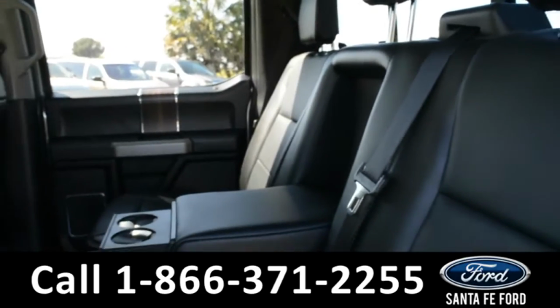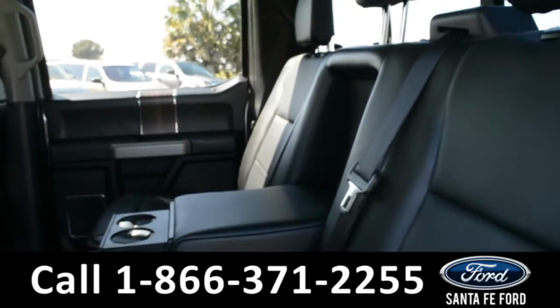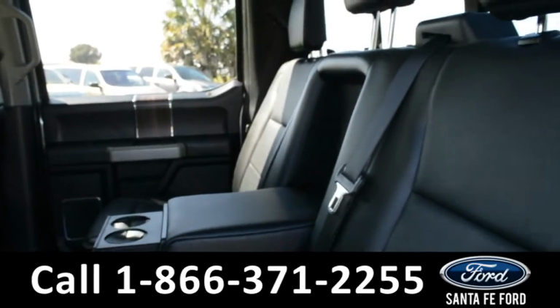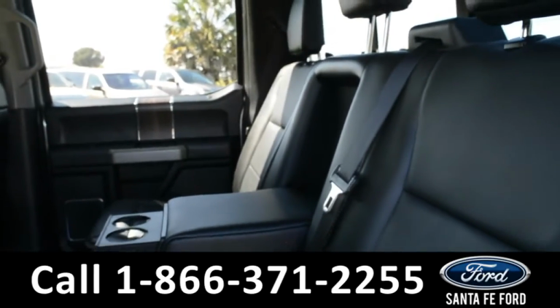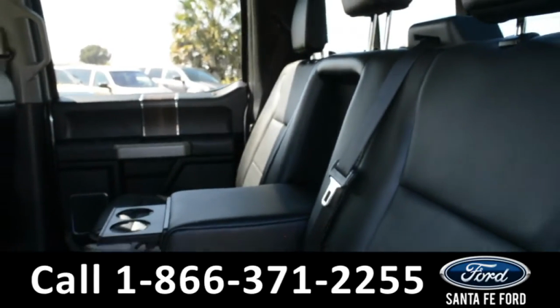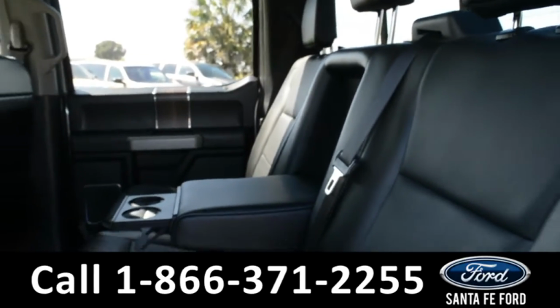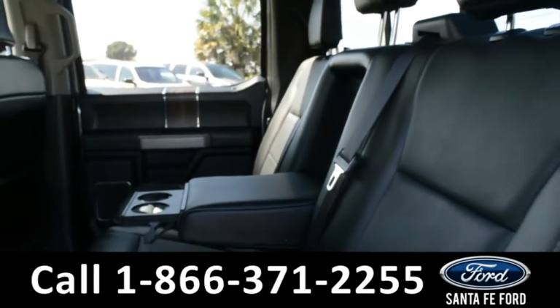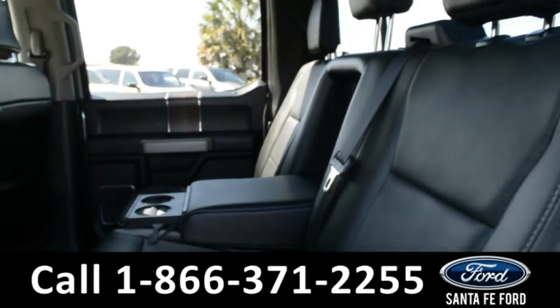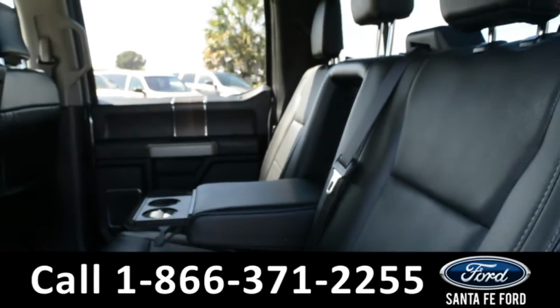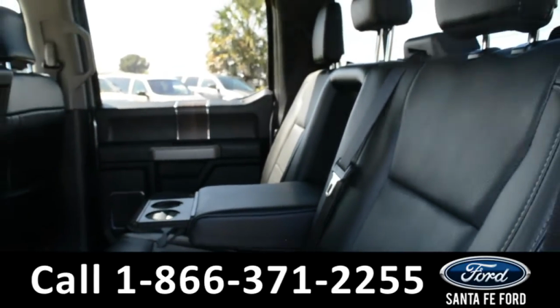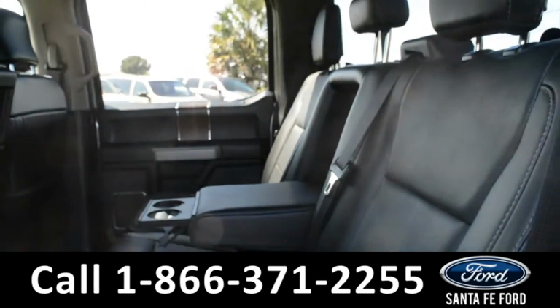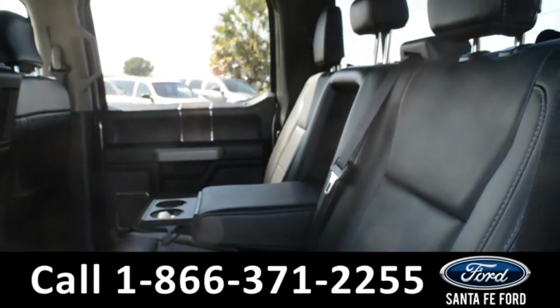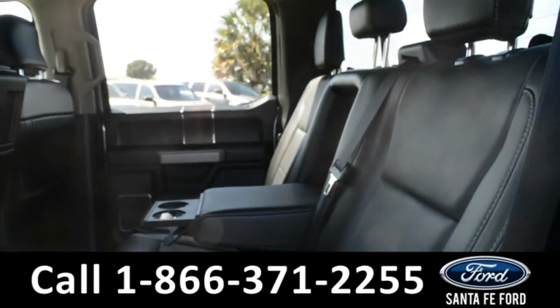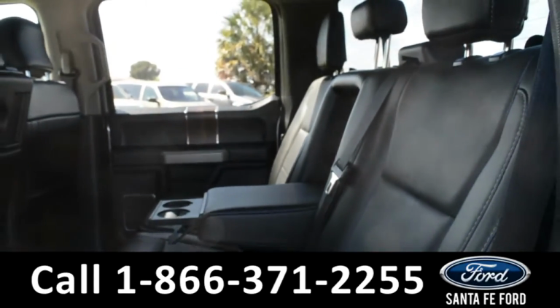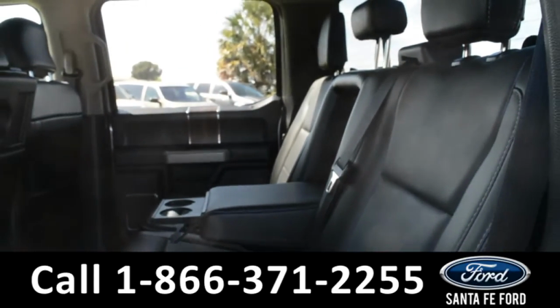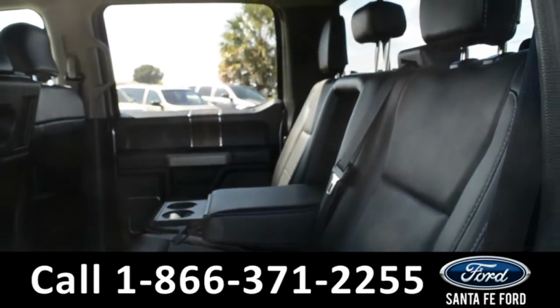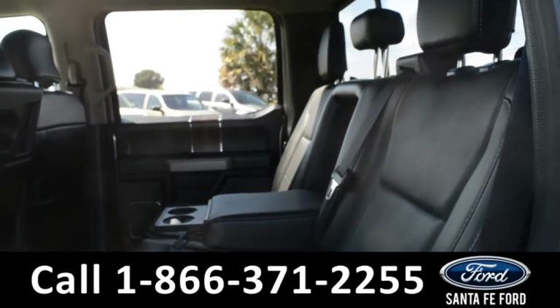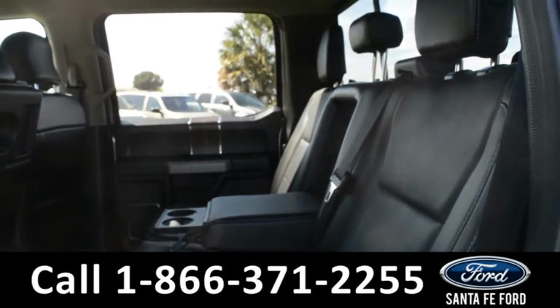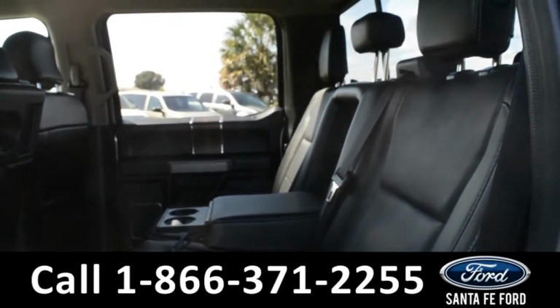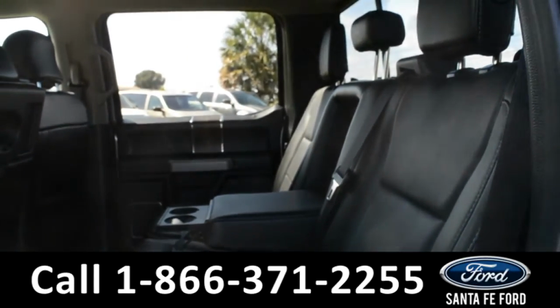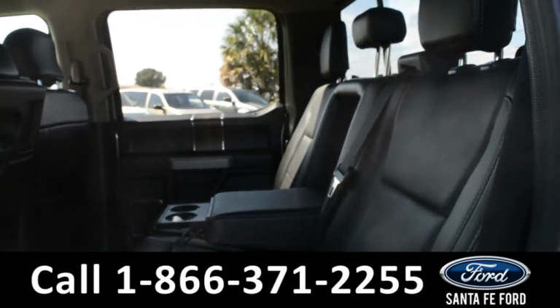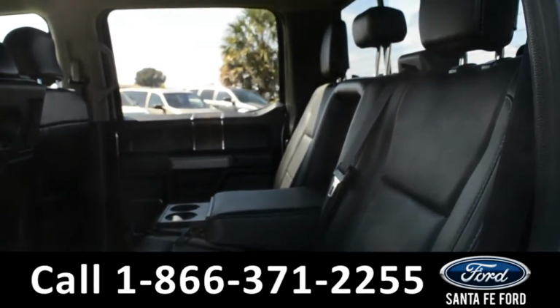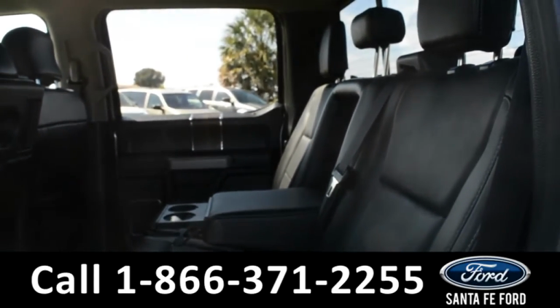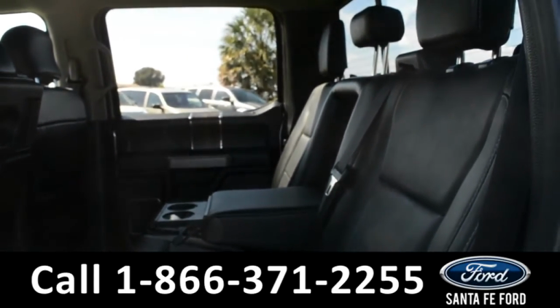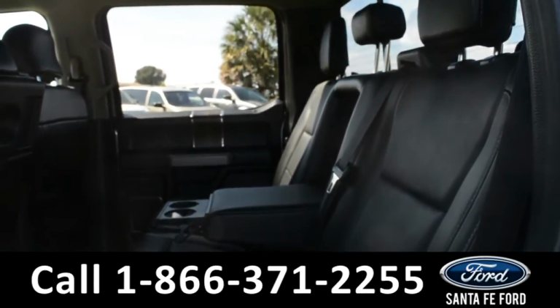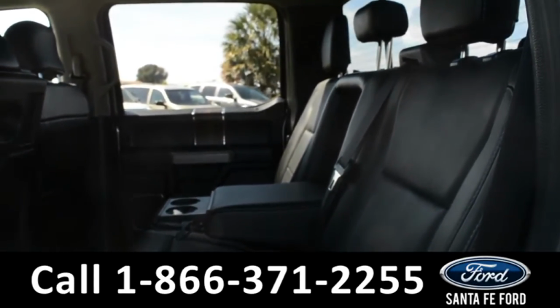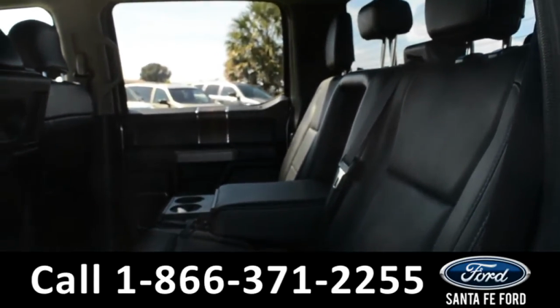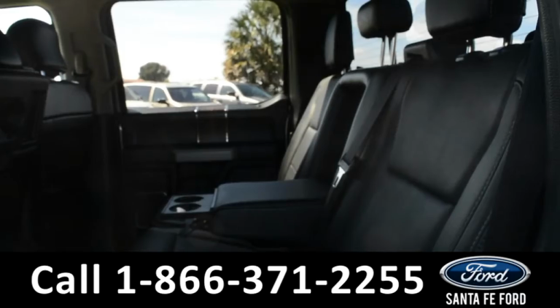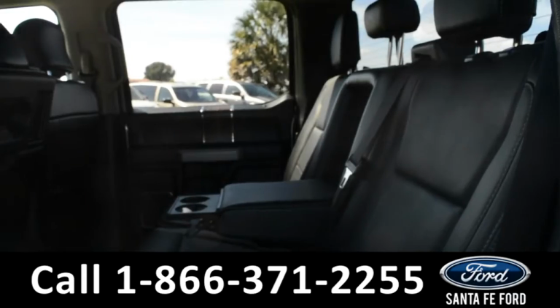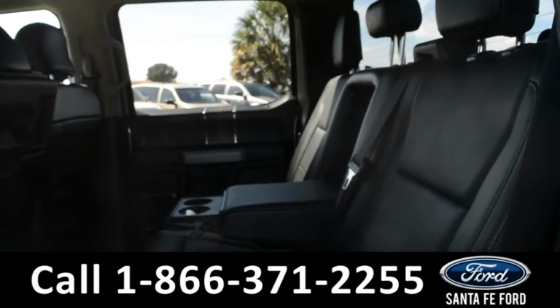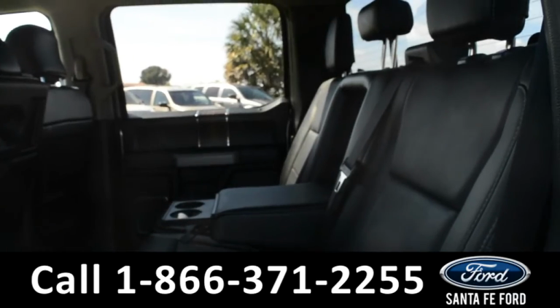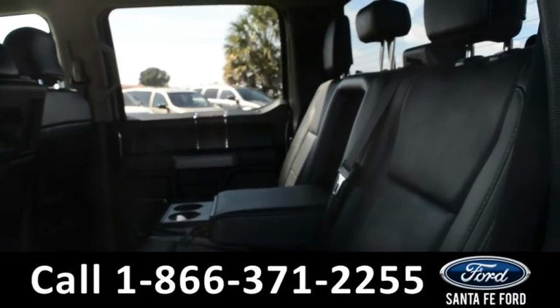Now let's take a look inside the back. Here's looking at the back of the vehicle — the center seat does fold down, and that provides an armrest and two cup holders.